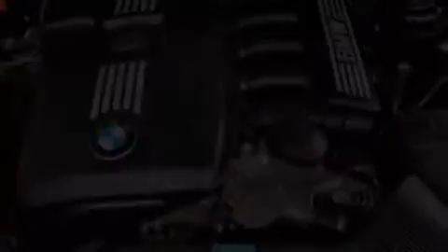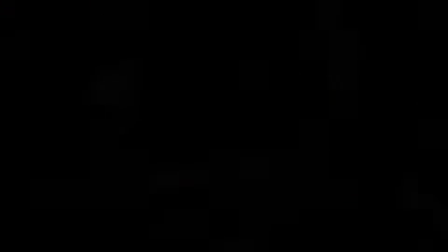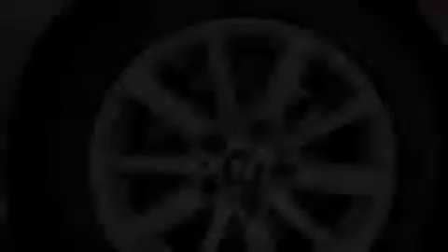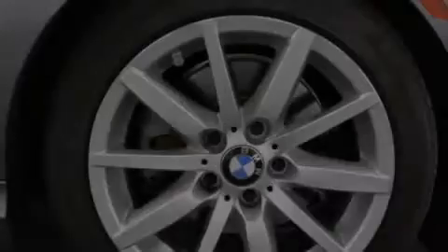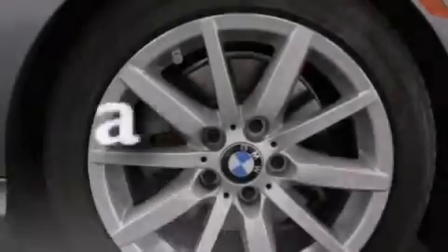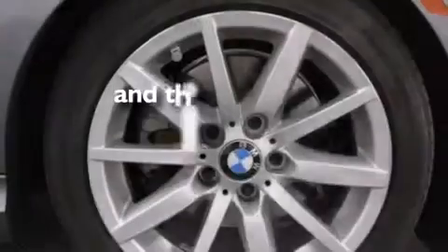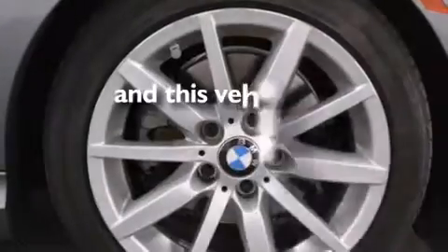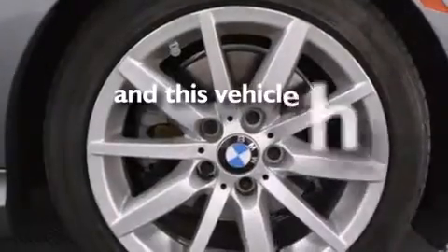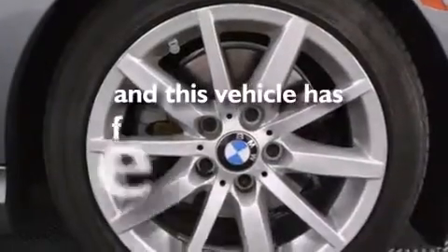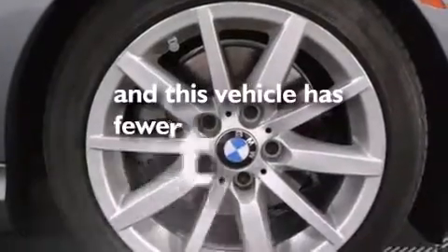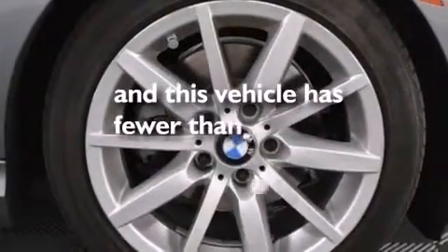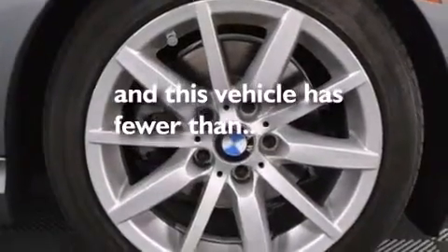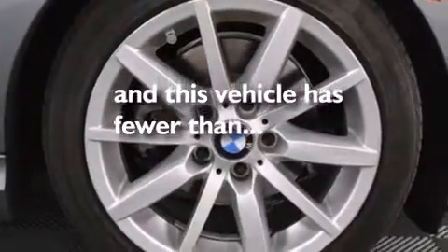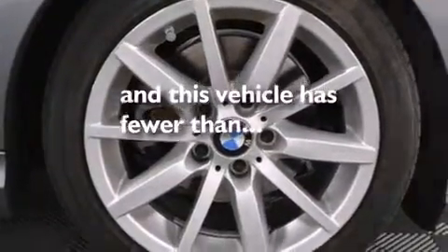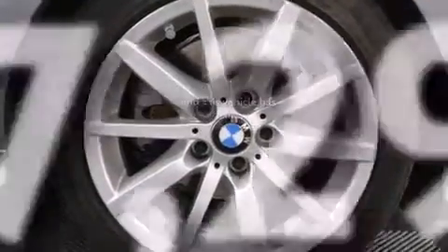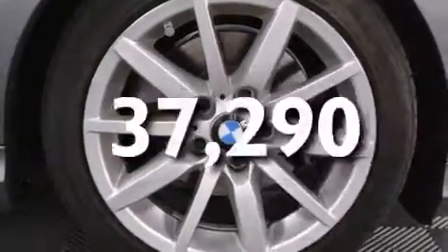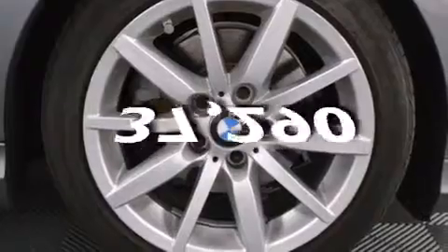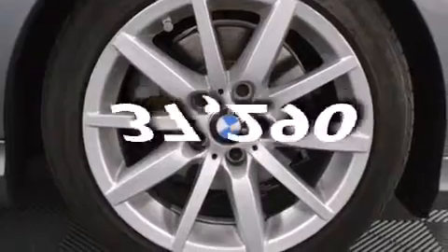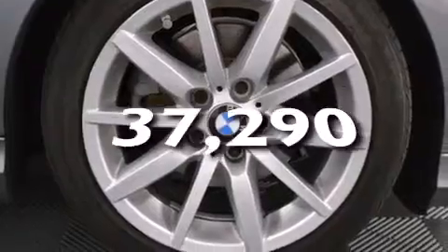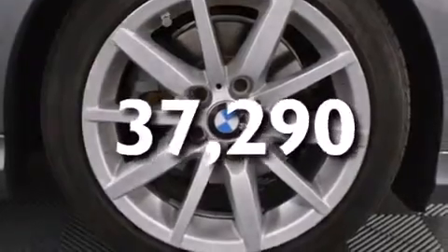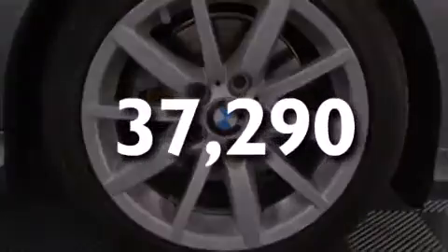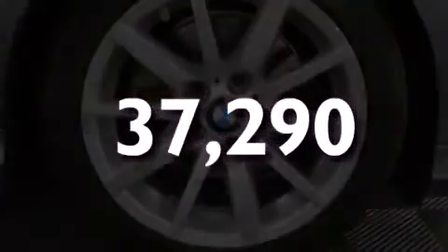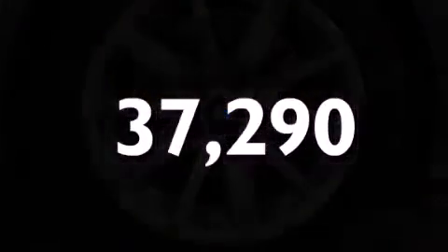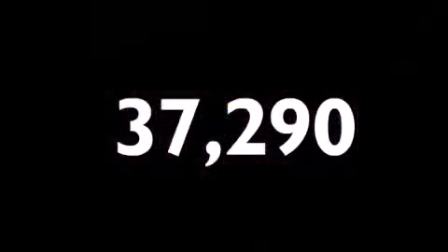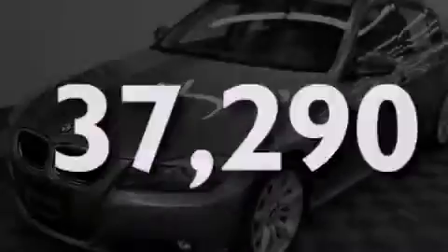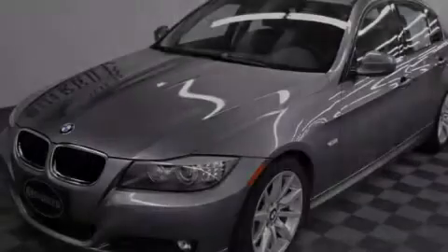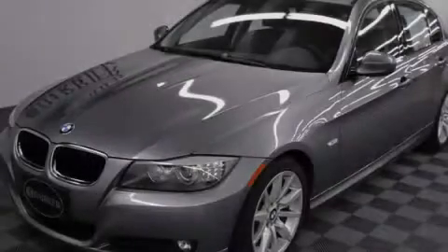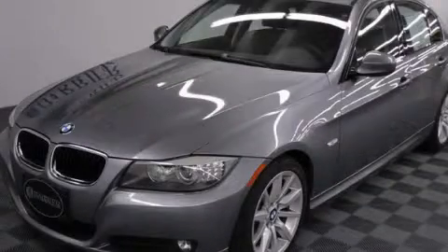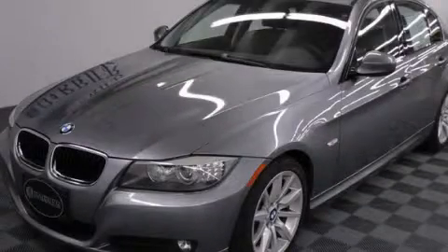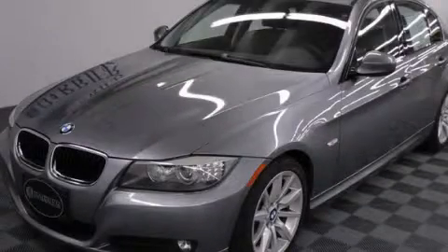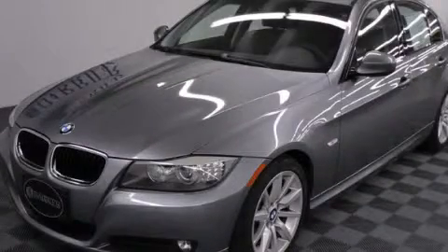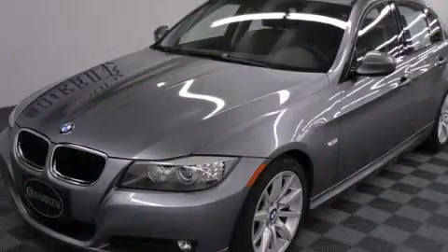This vehicle has fewer than 38,000 miles on the odometer. Please call today to reserve this vehicle for a test drive.